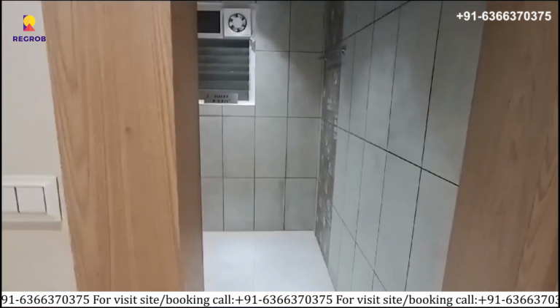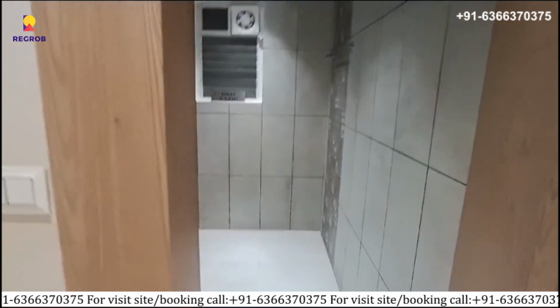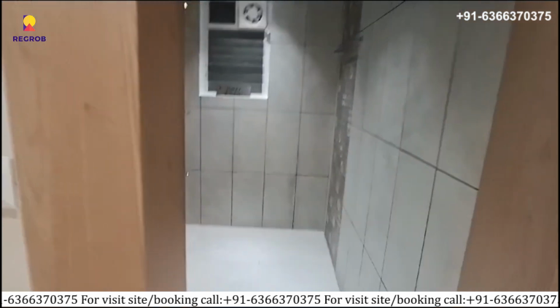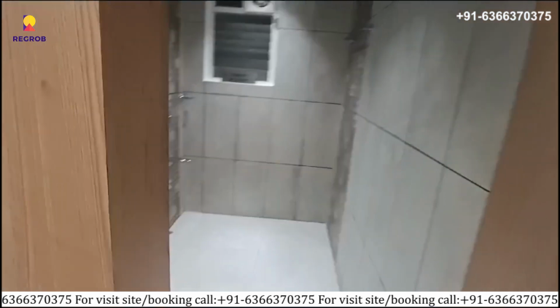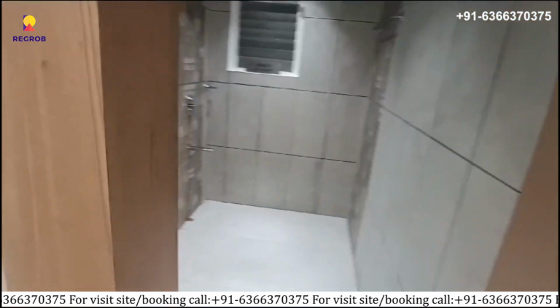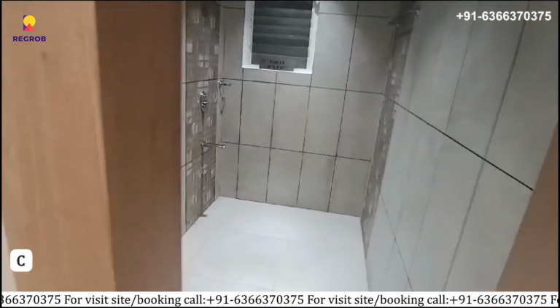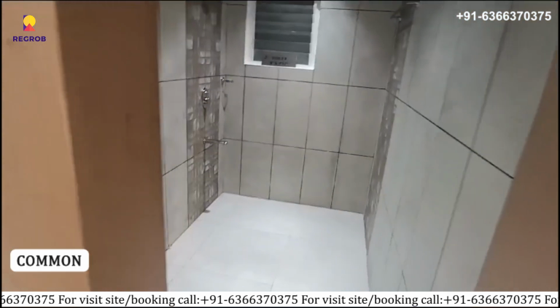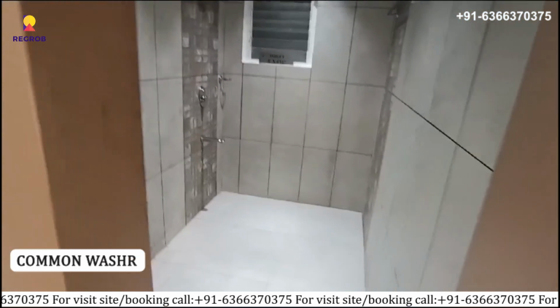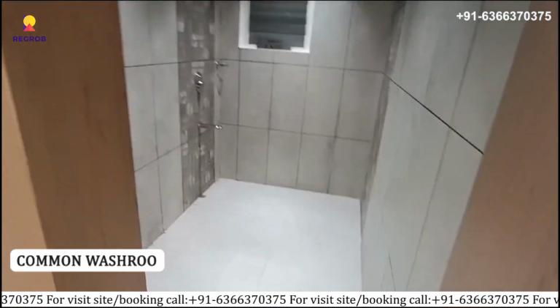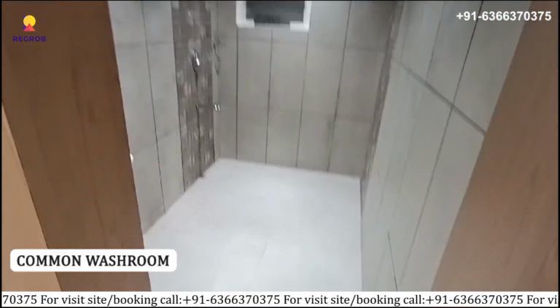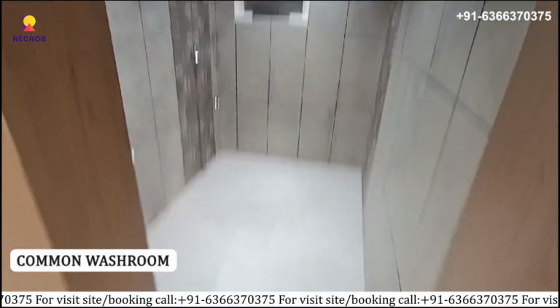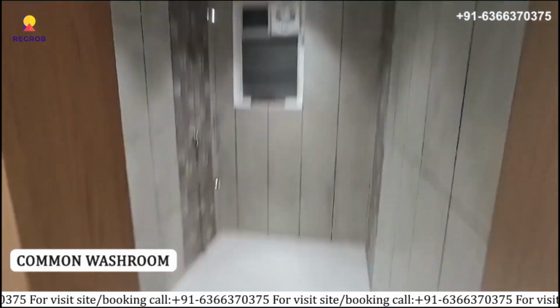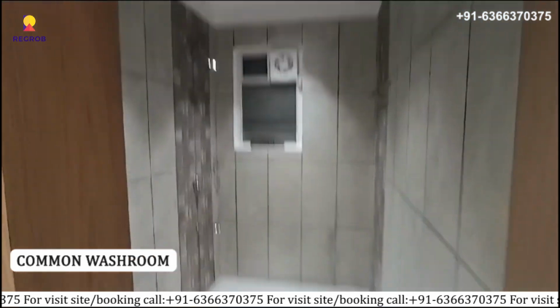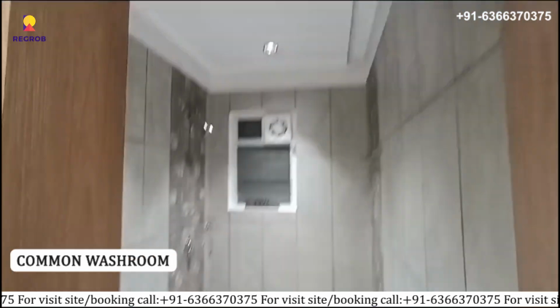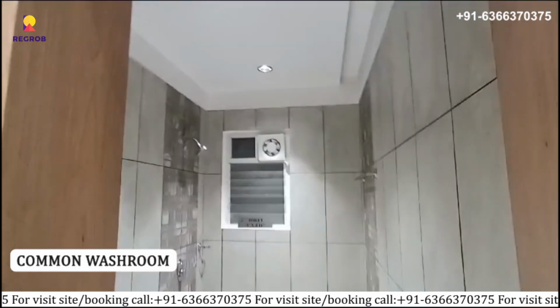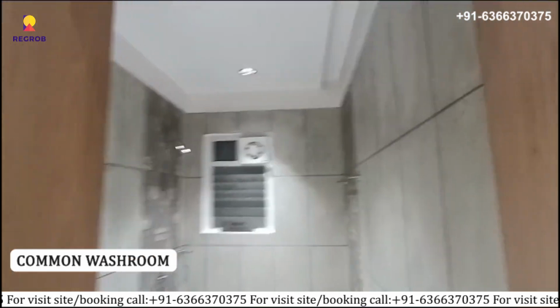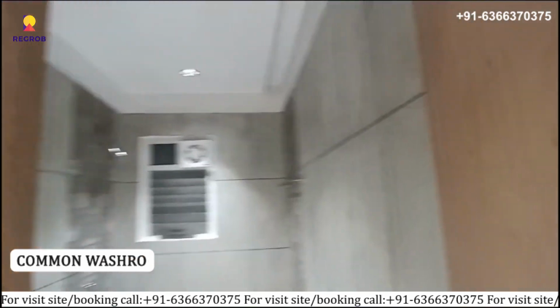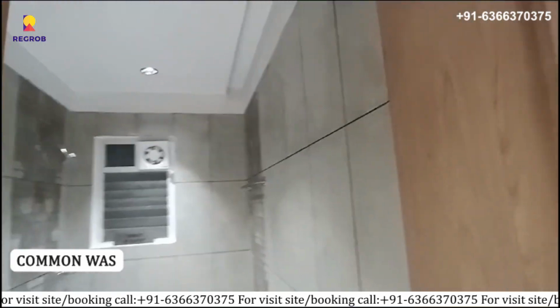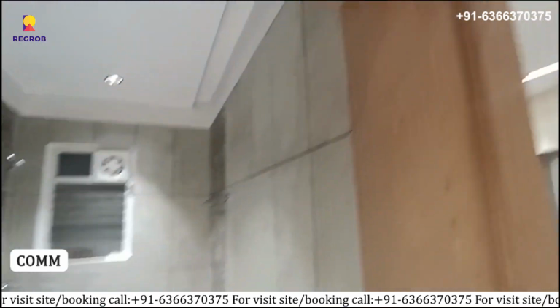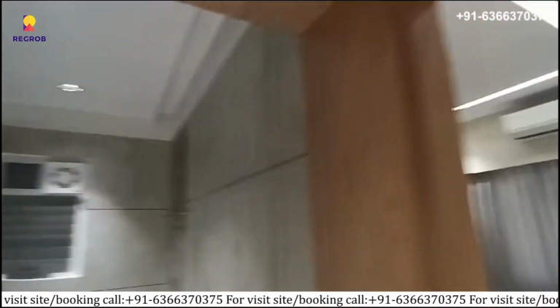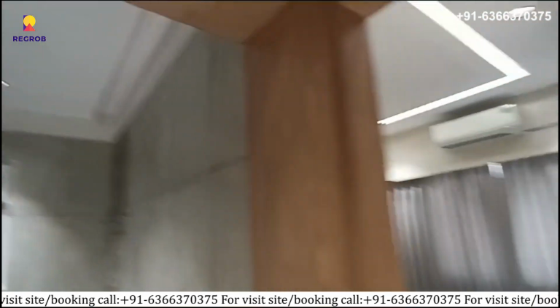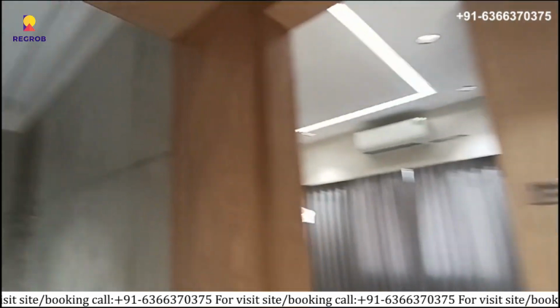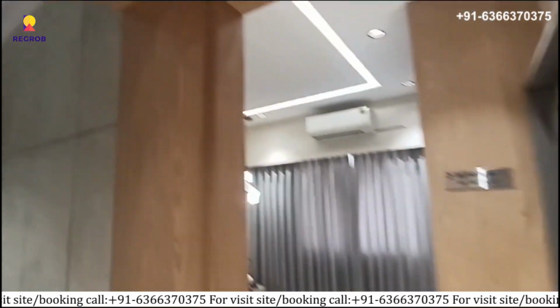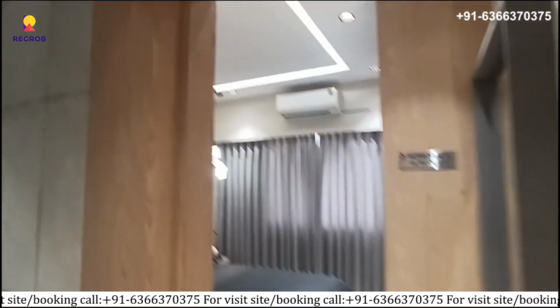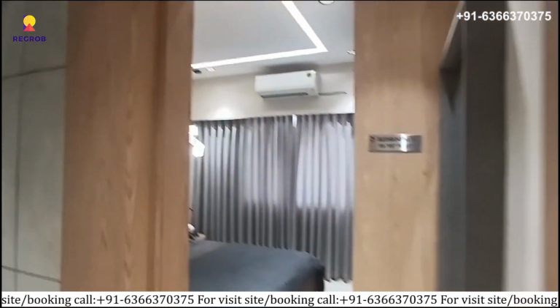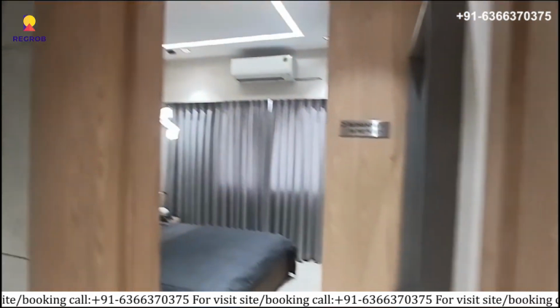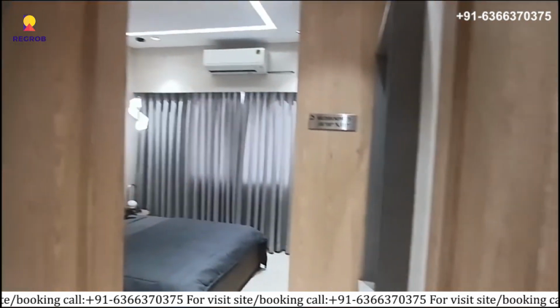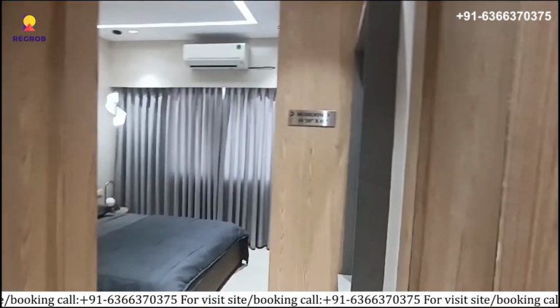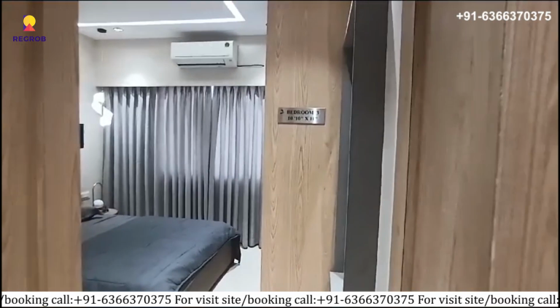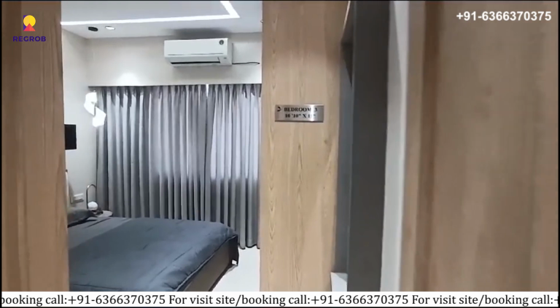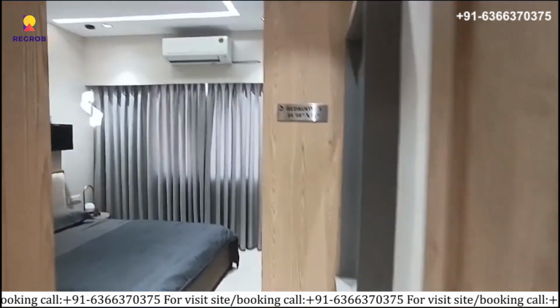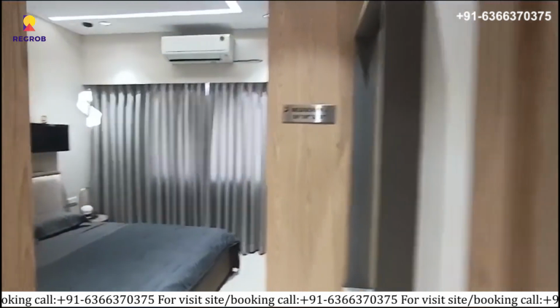Next is the common washroom, which is also well furnished and perfectly fitted with modern features.